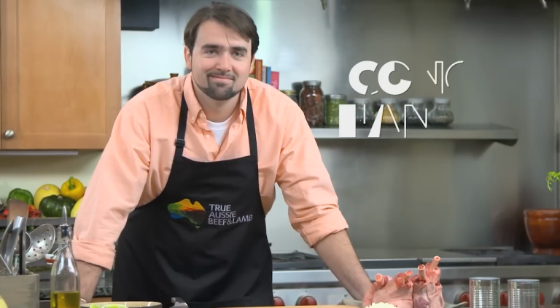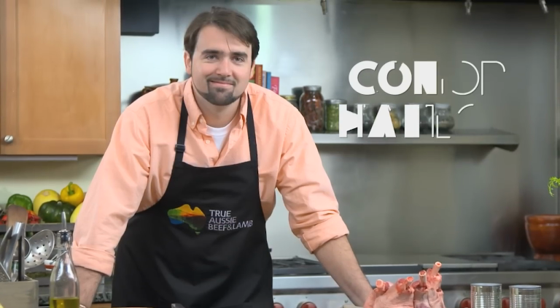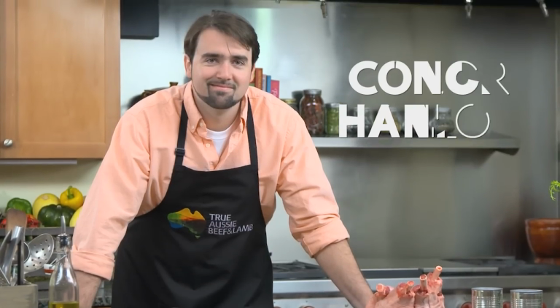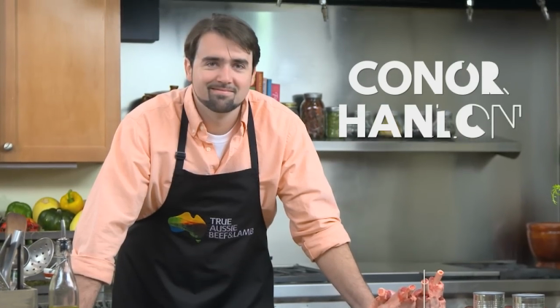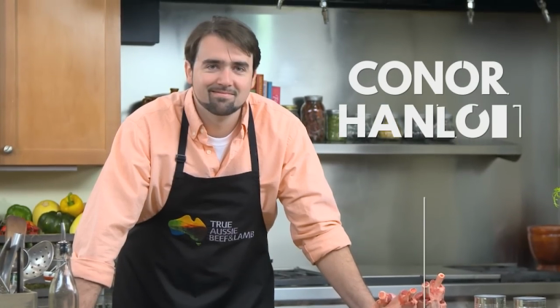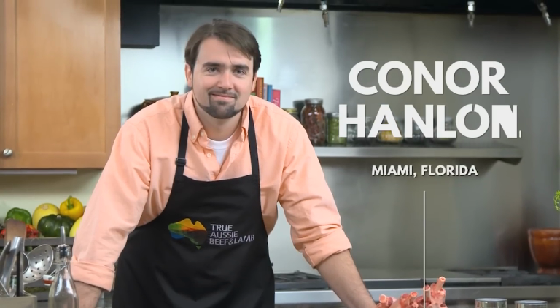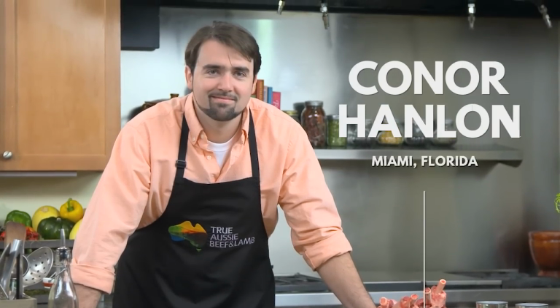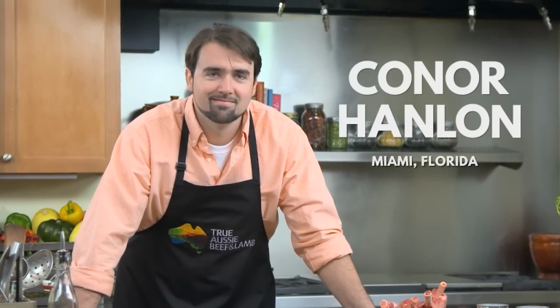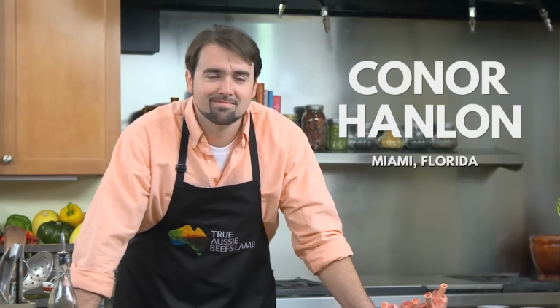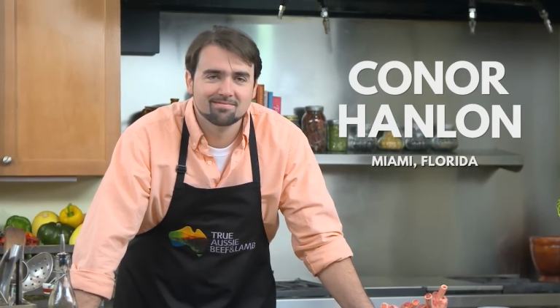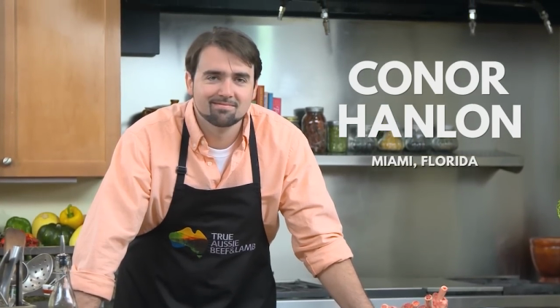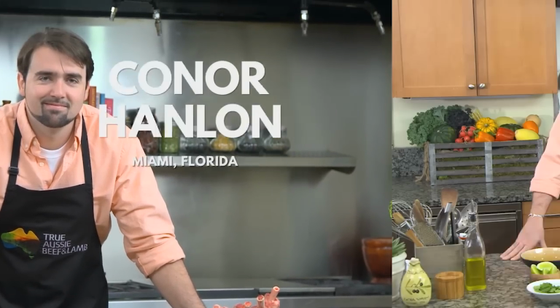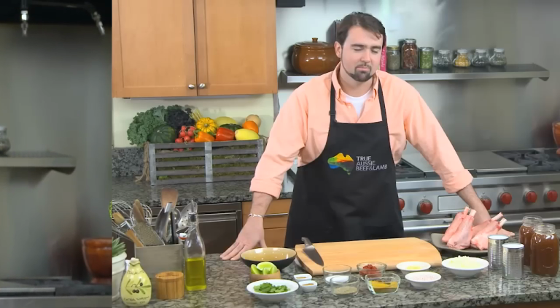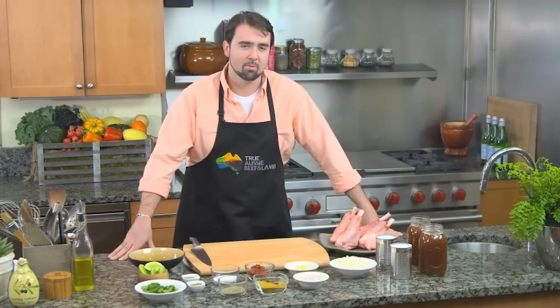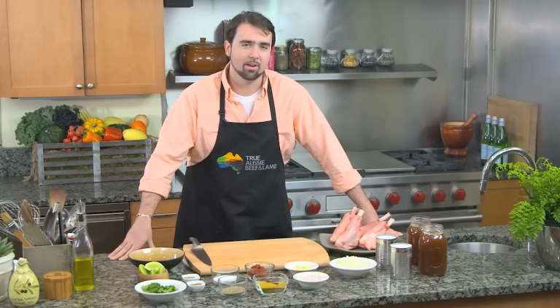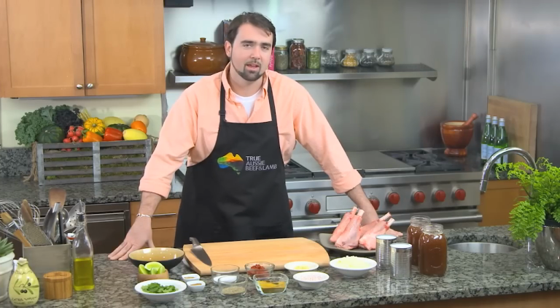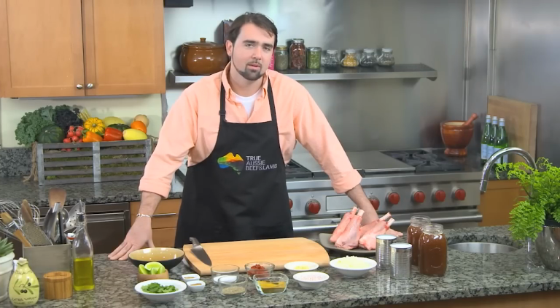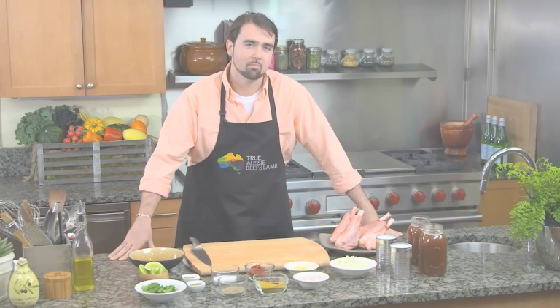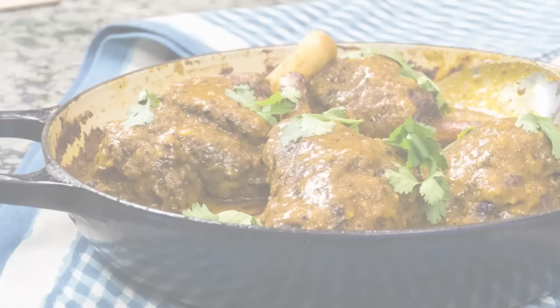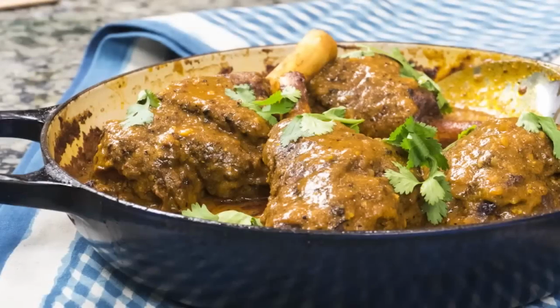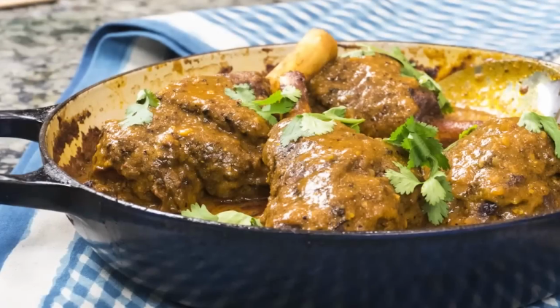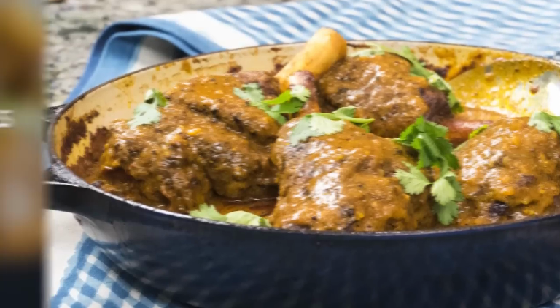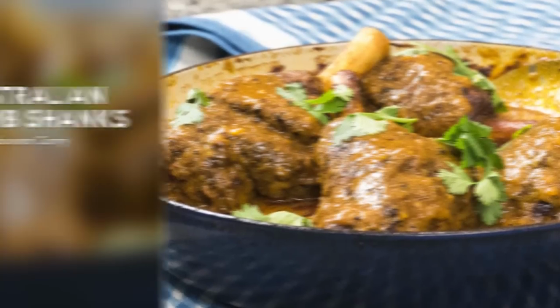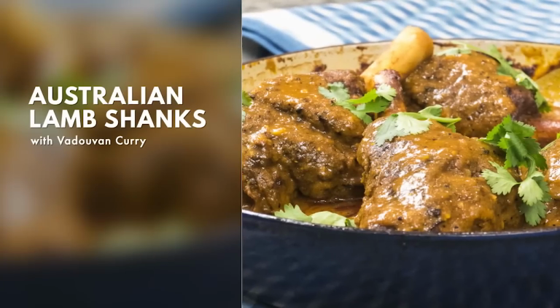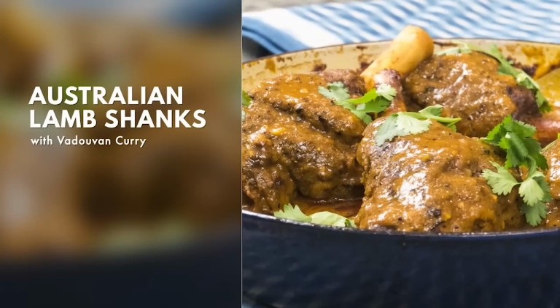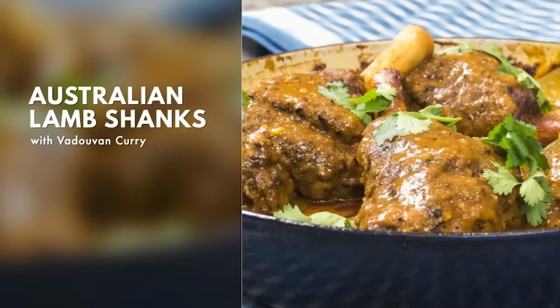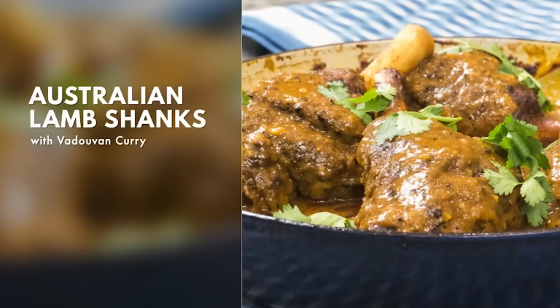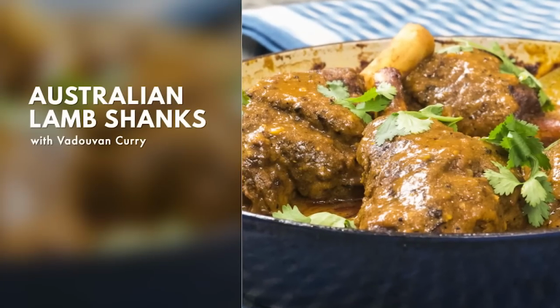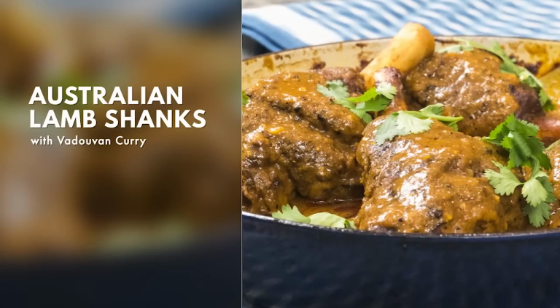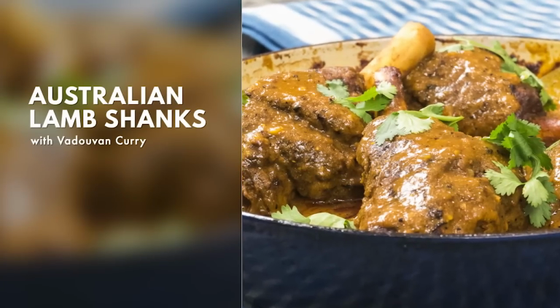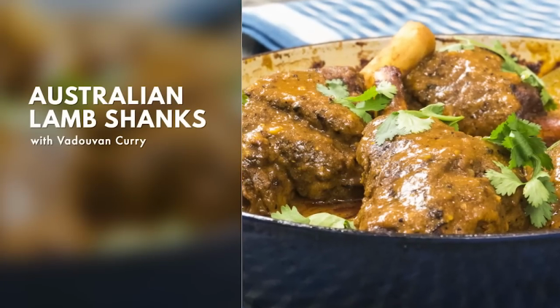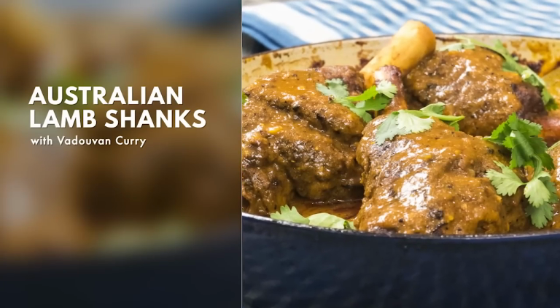I'm Conor Hanlon from Miami. Today I'm preparing a braised Australian lamb shank with a vadovan curry.